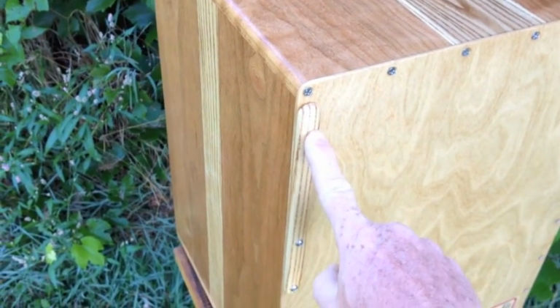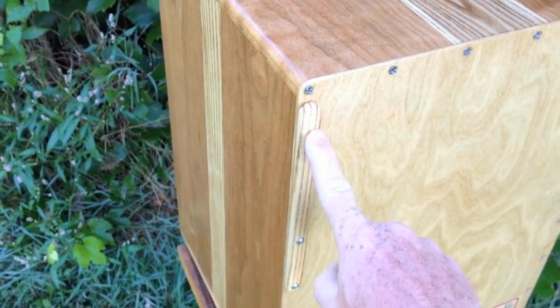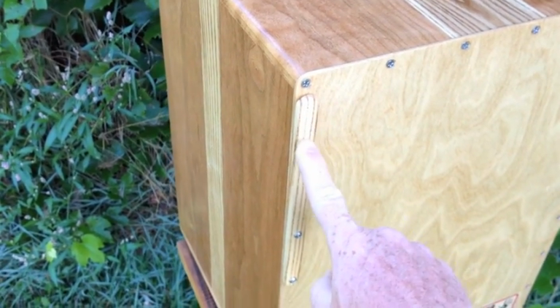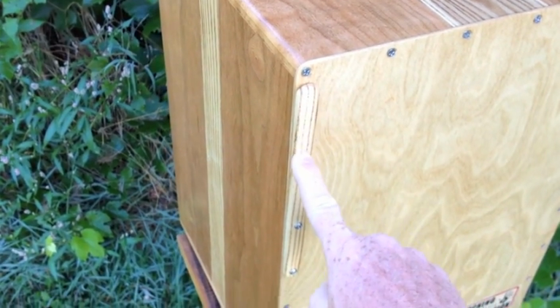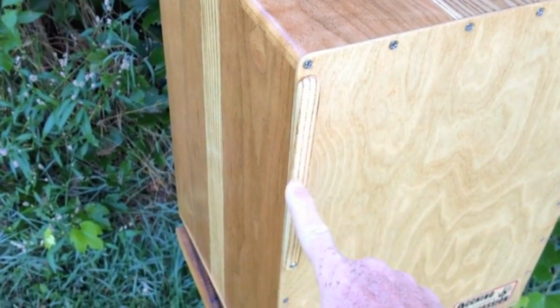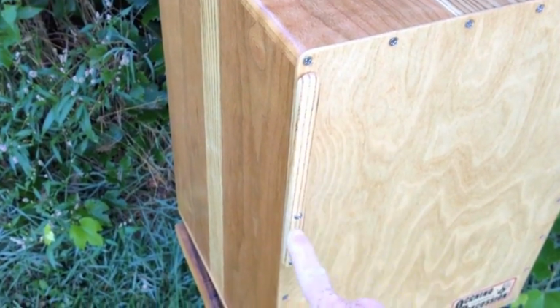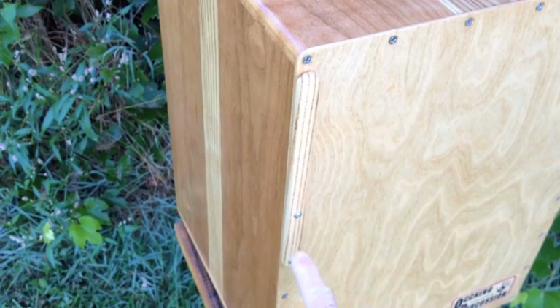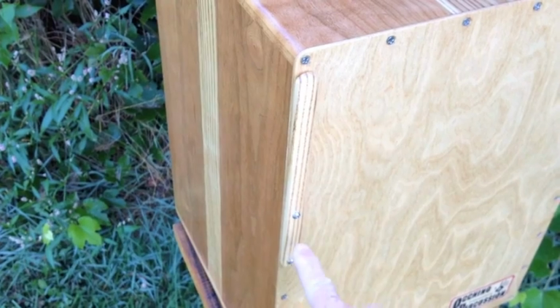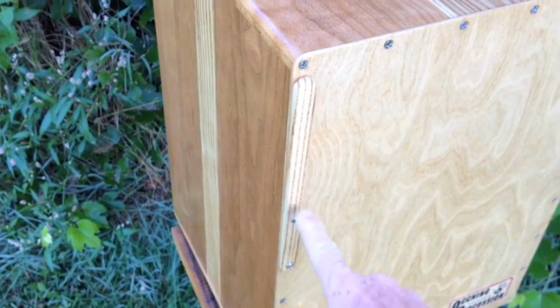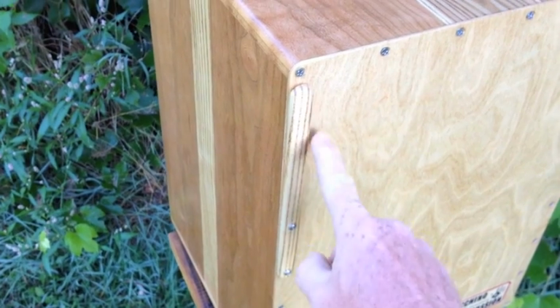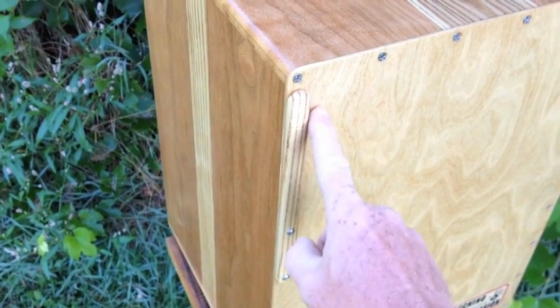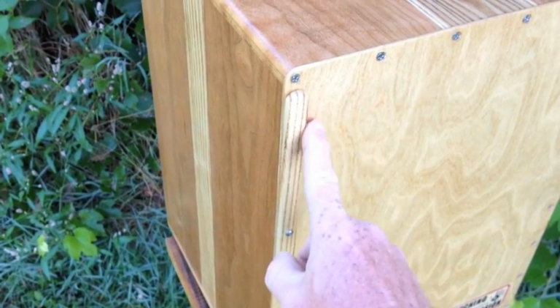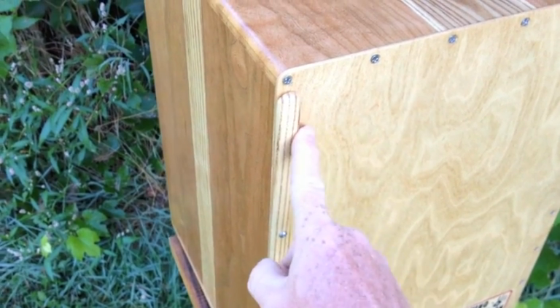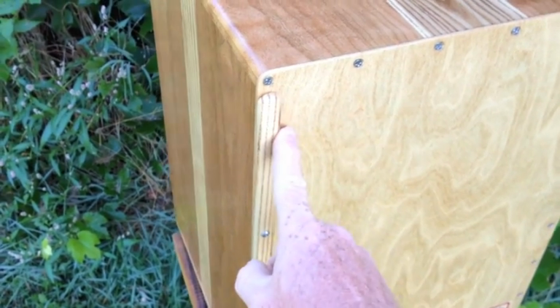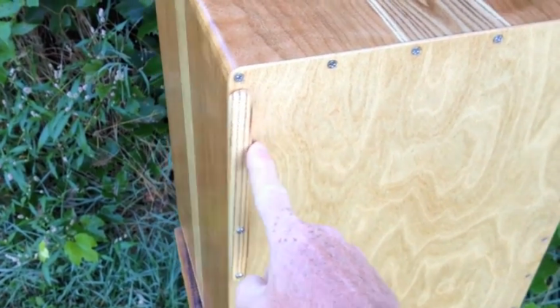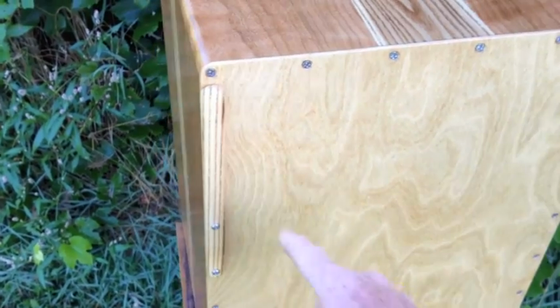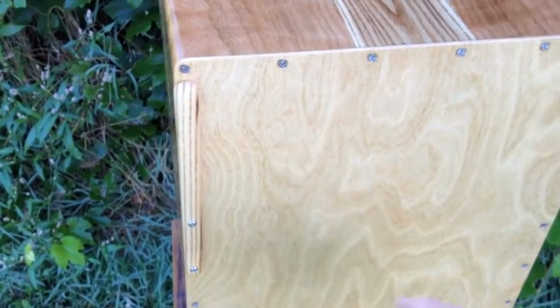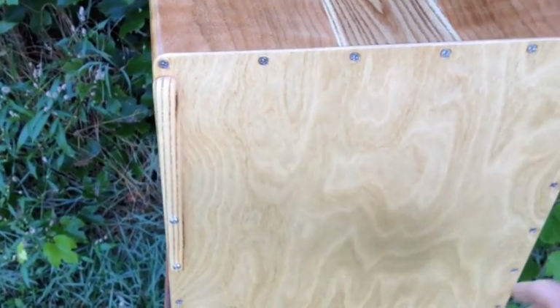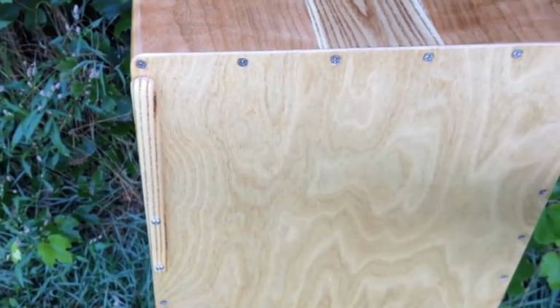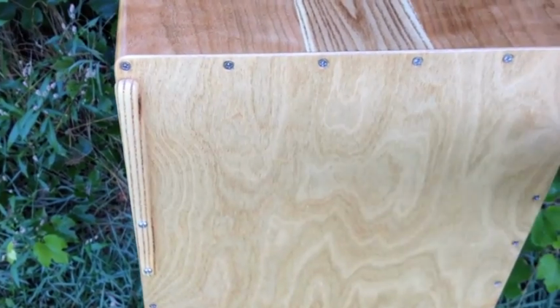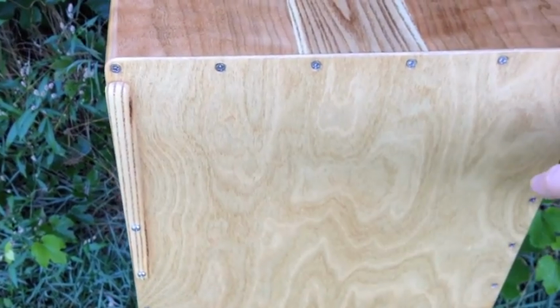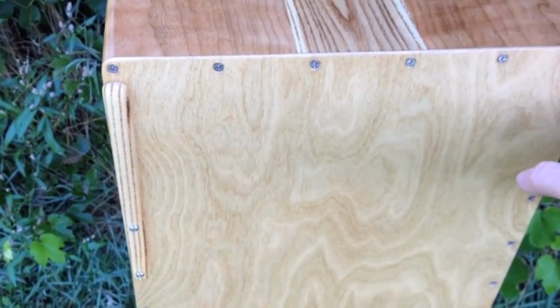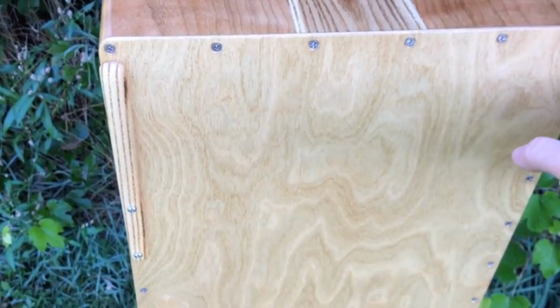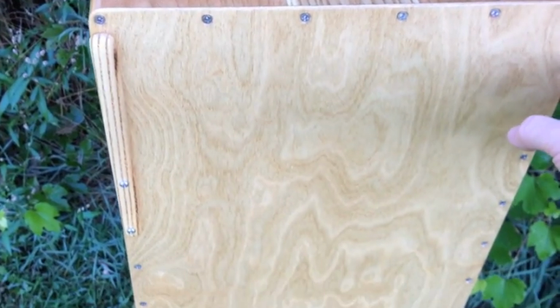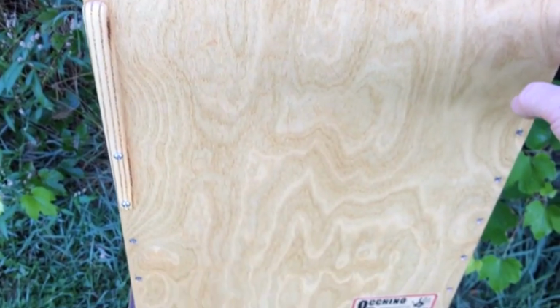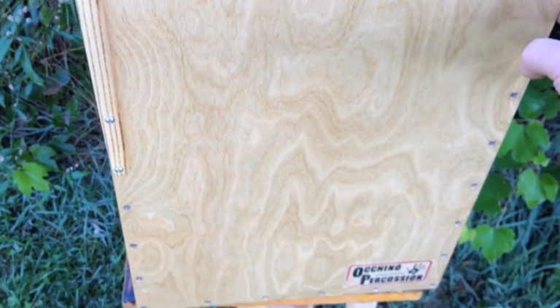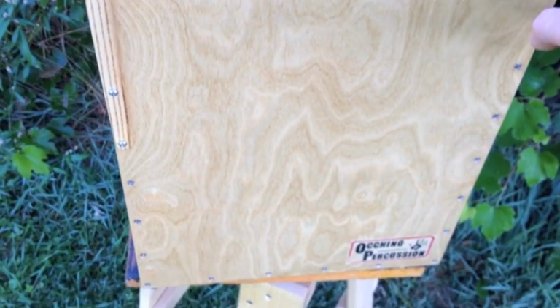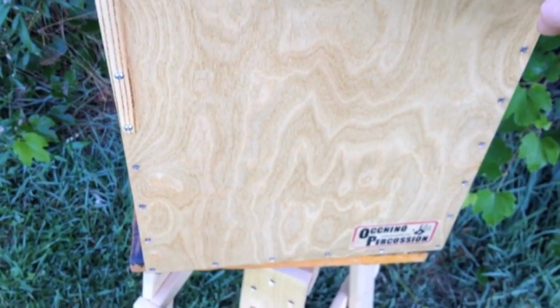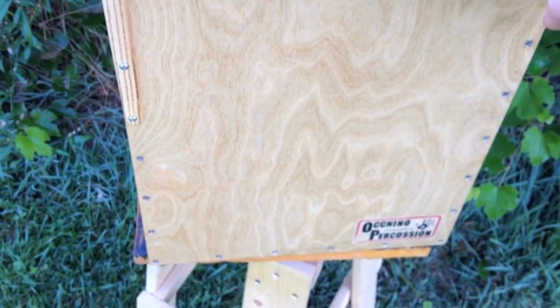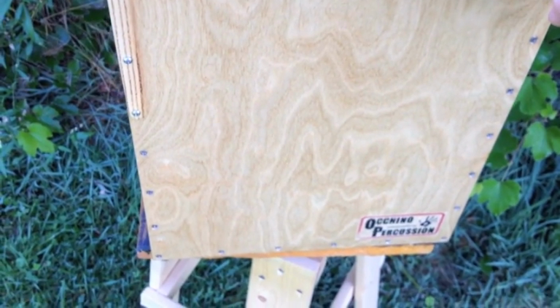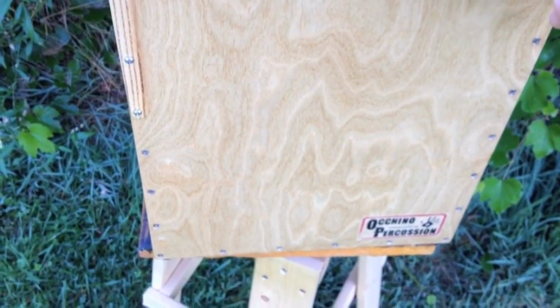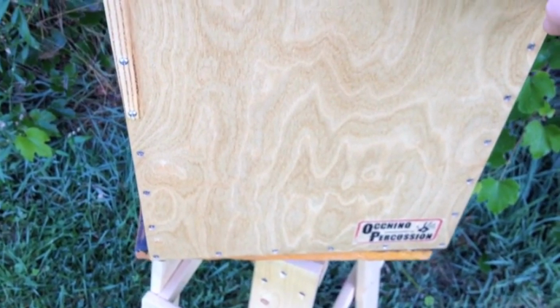Snare-free rim shot stick right here on the upper right hand corner of the front.